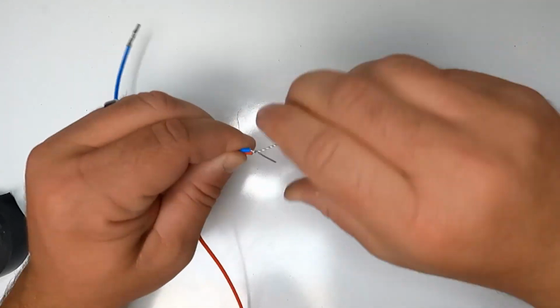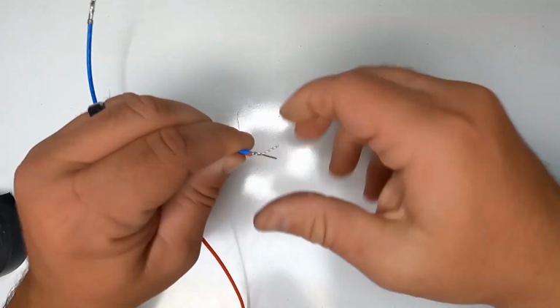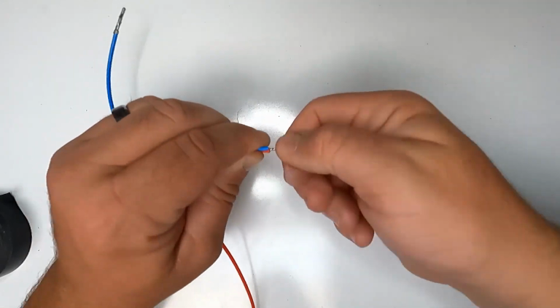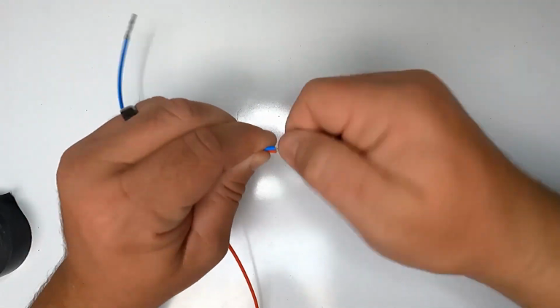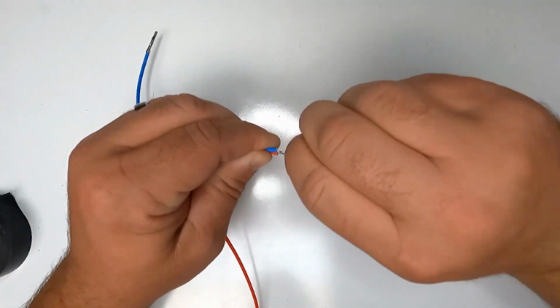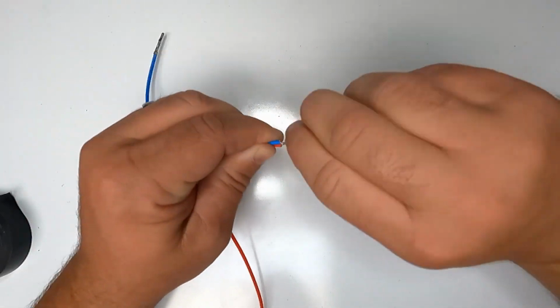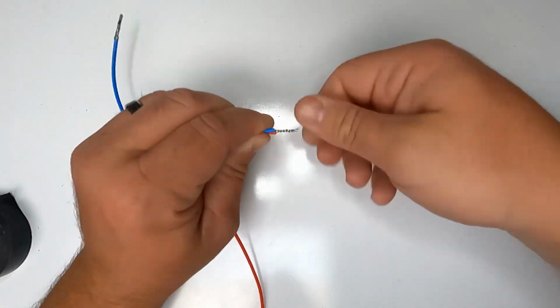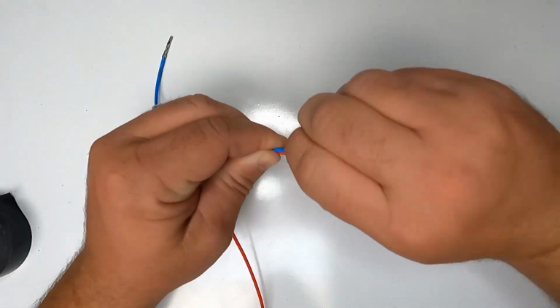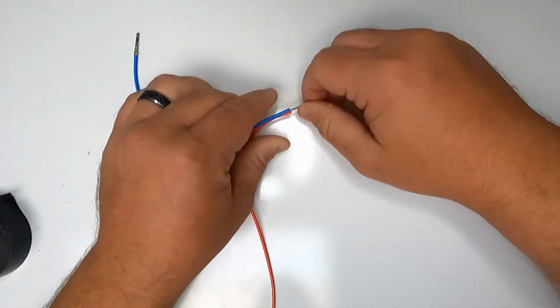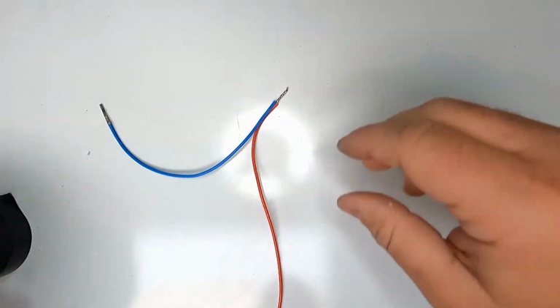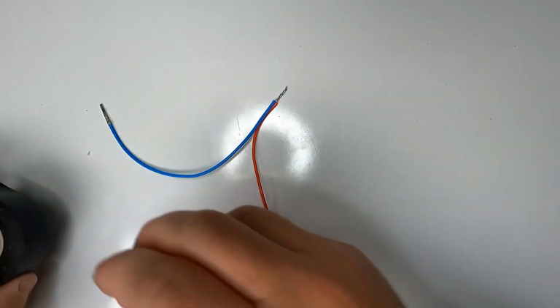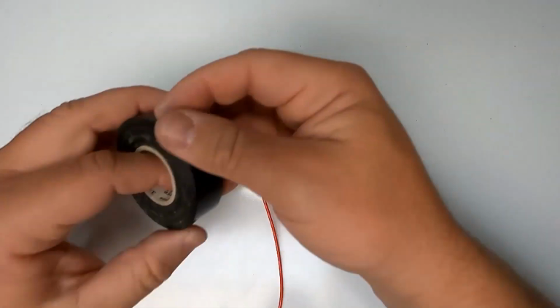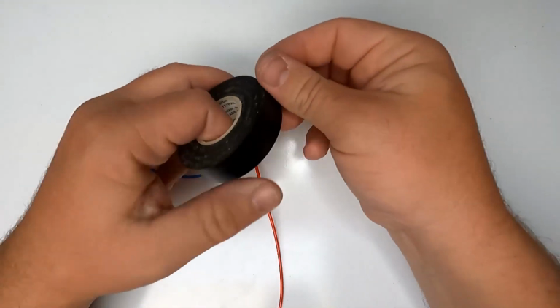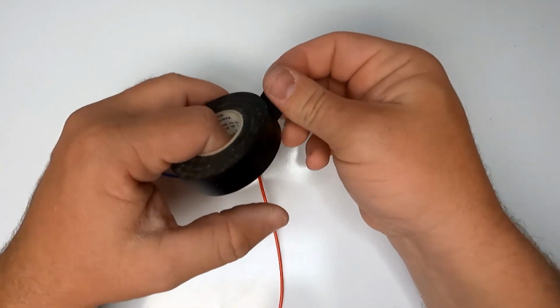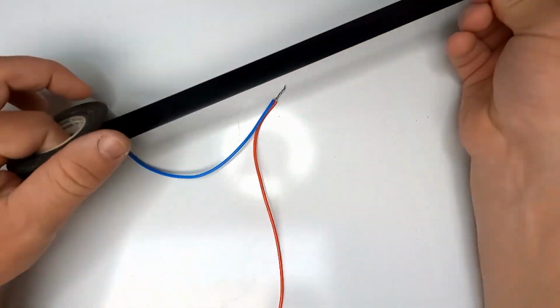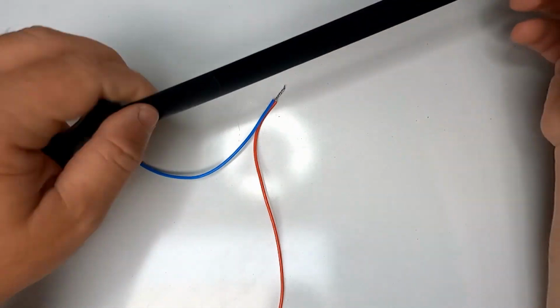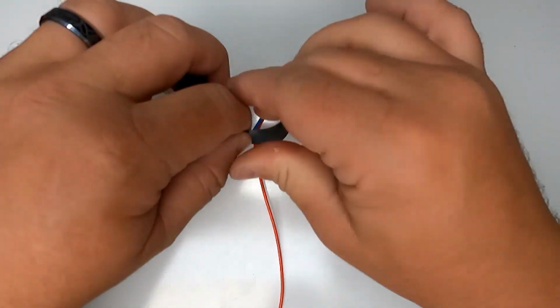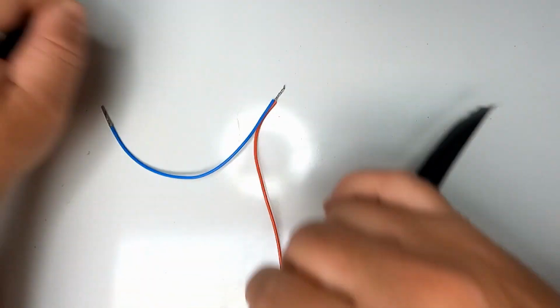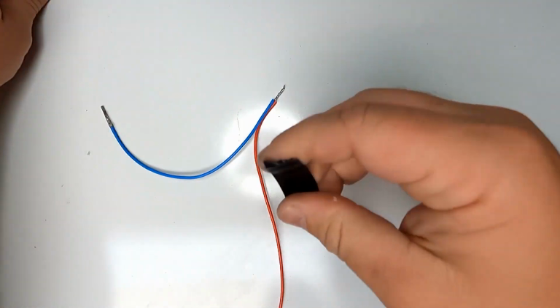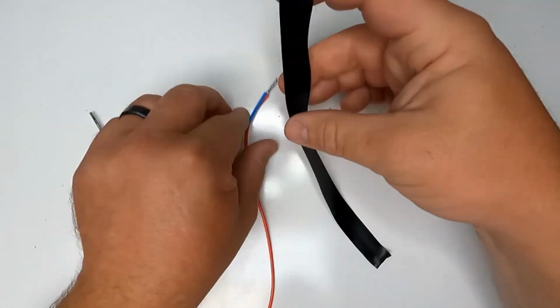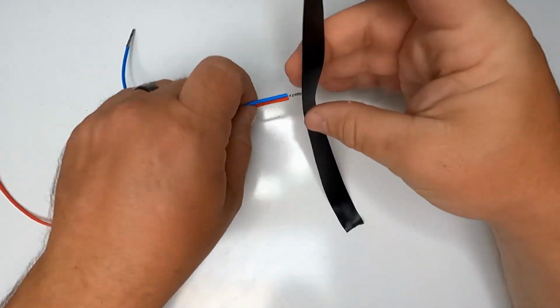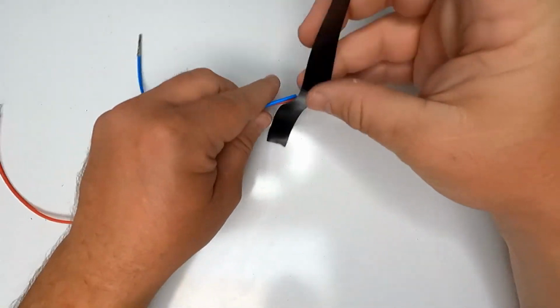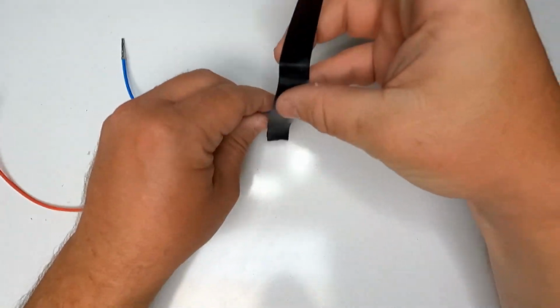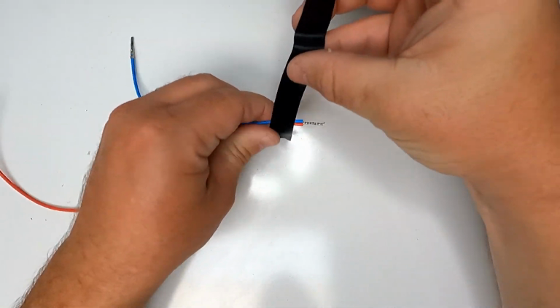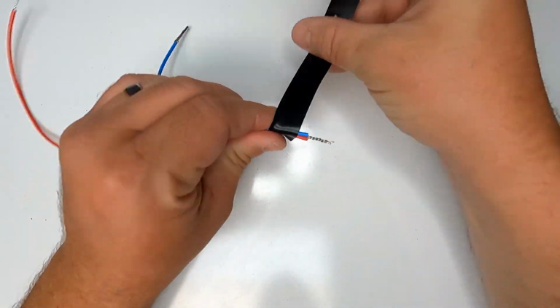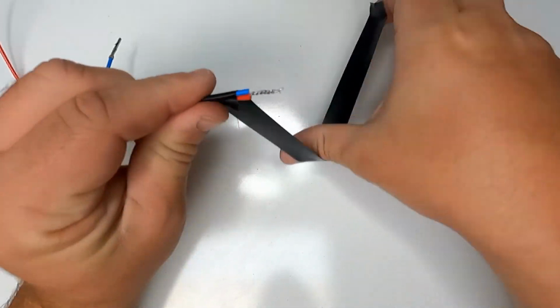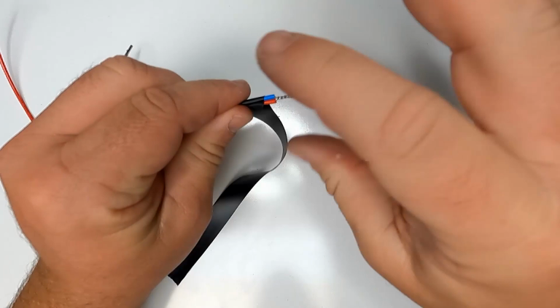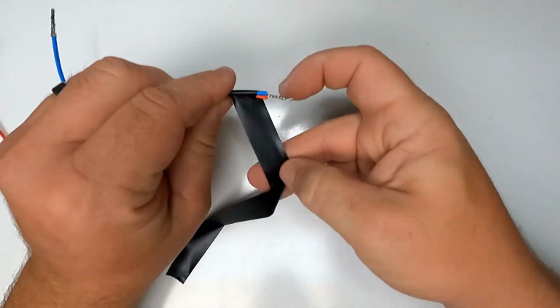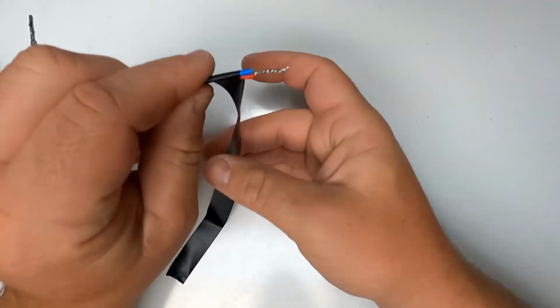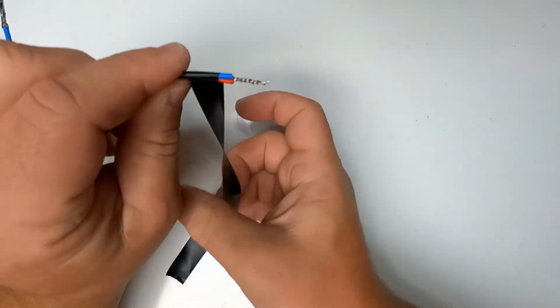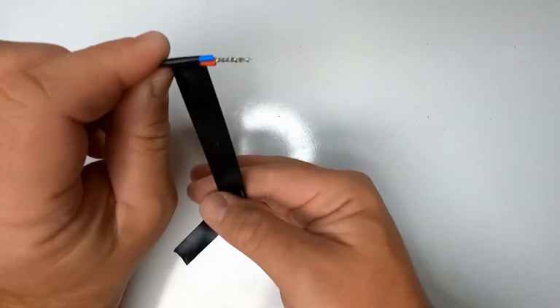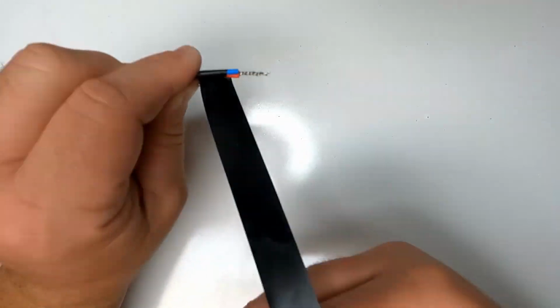We'll just take and twist the wires together anyway, get a bunch of electrical tape, start wrapping it on there like crazy.